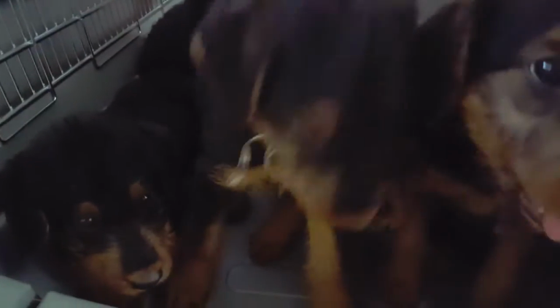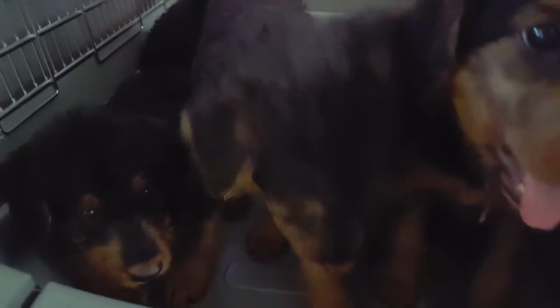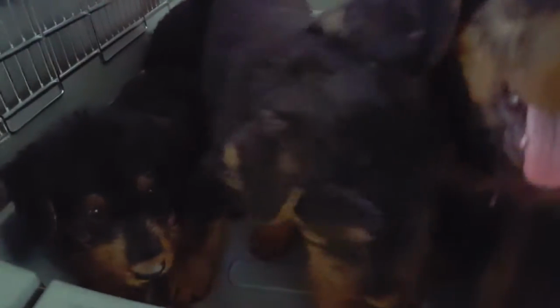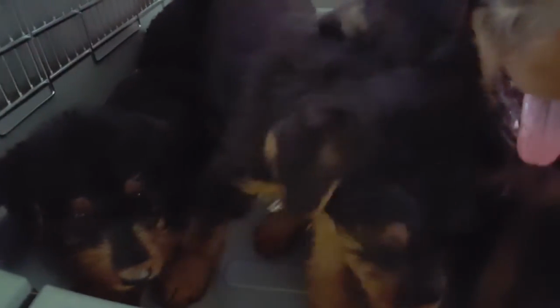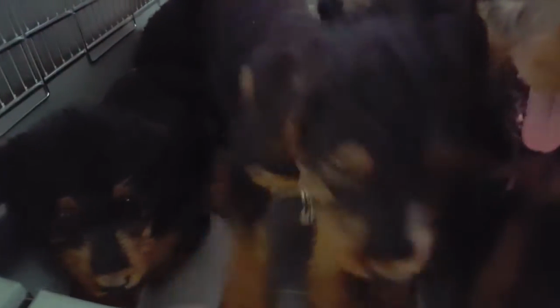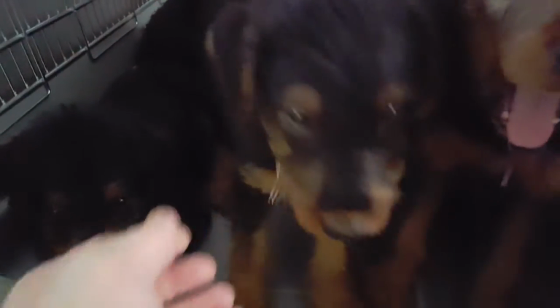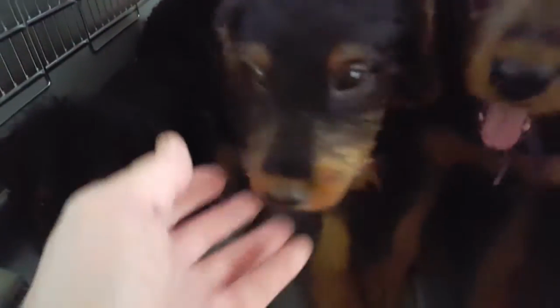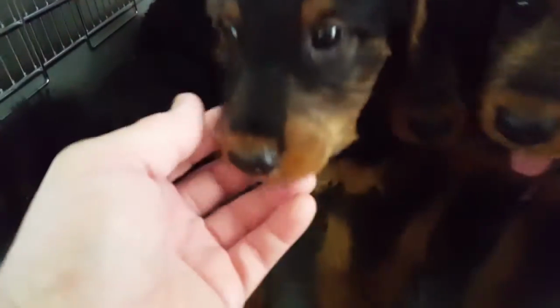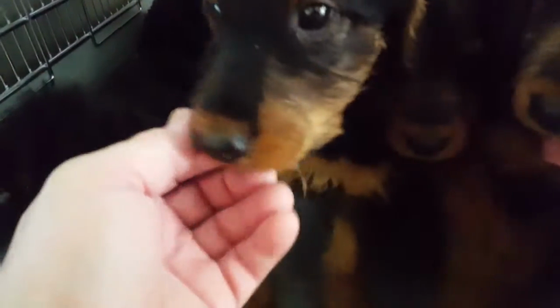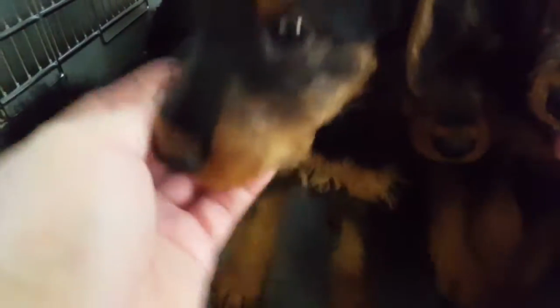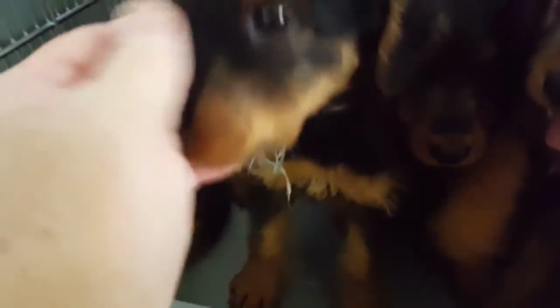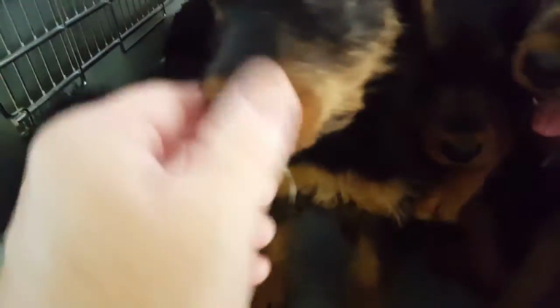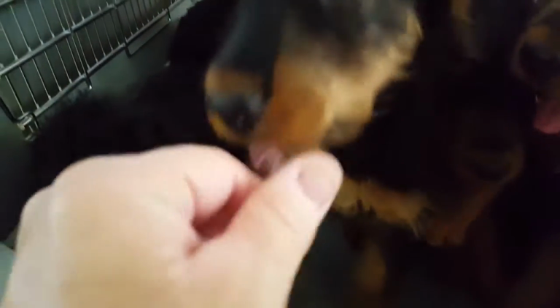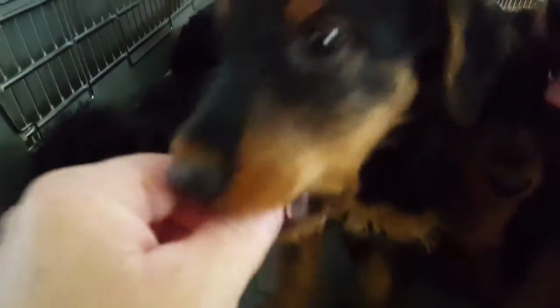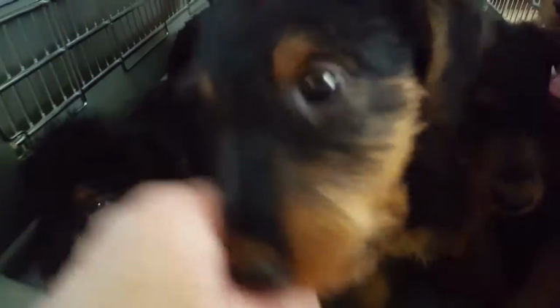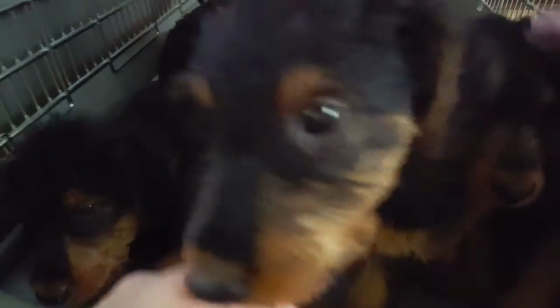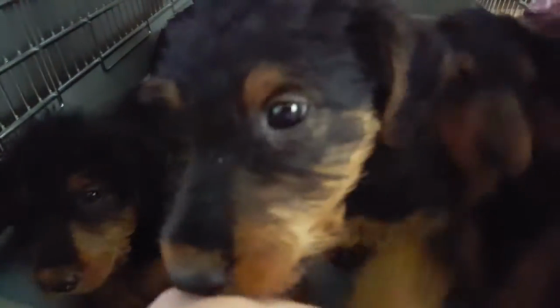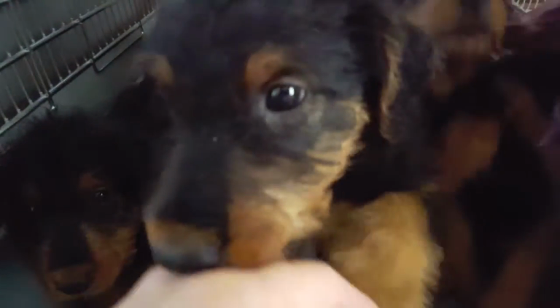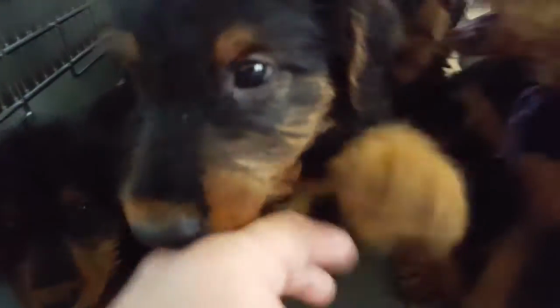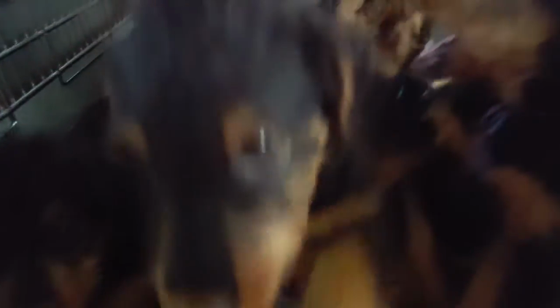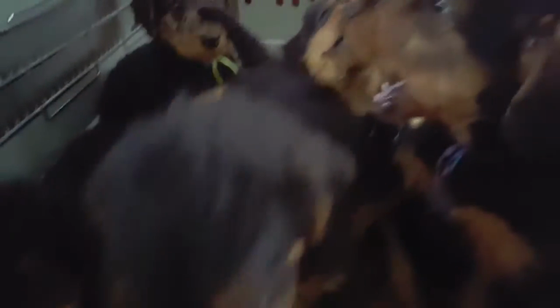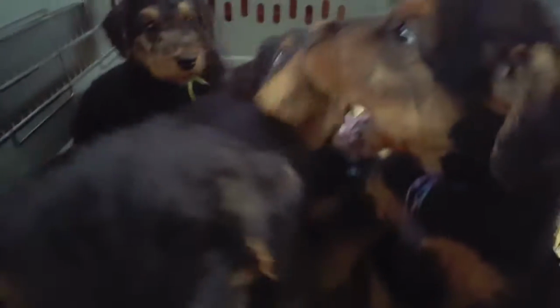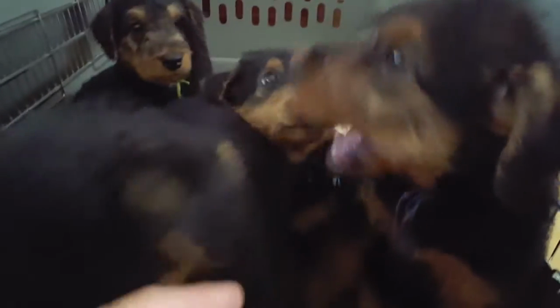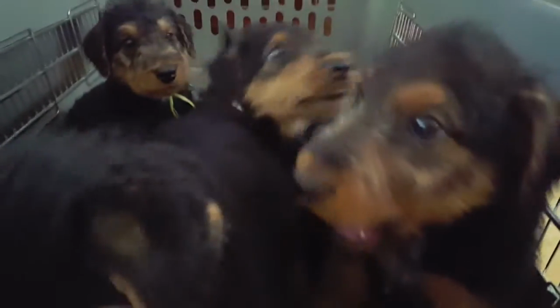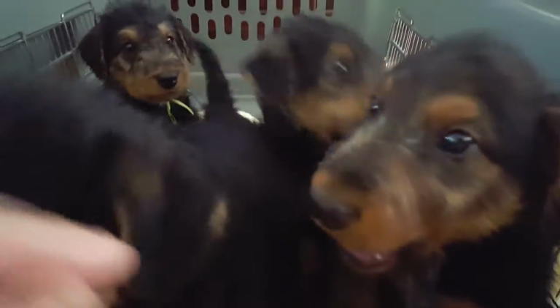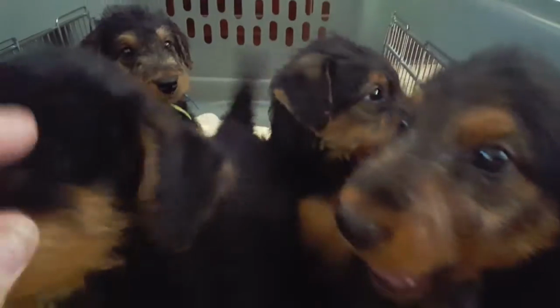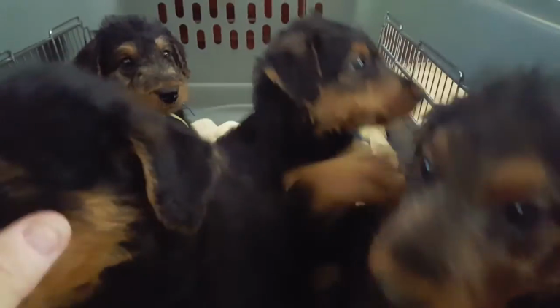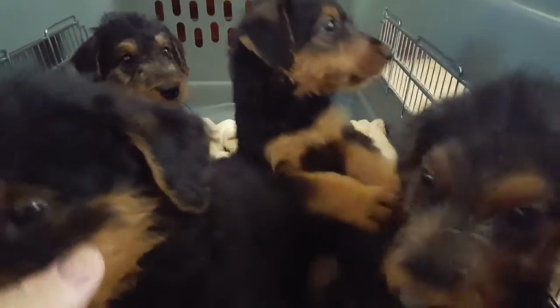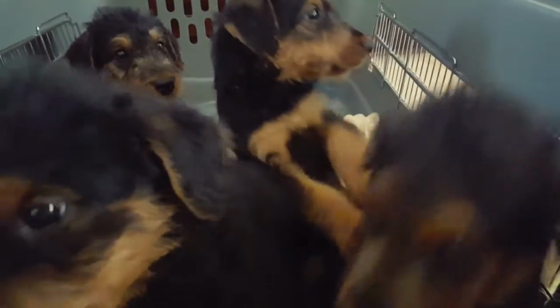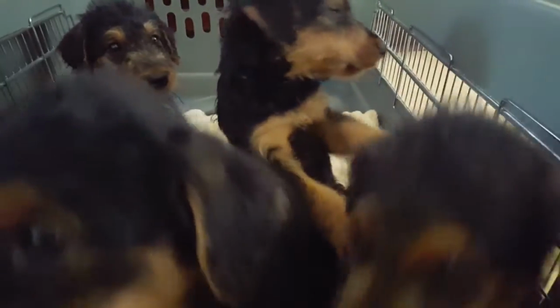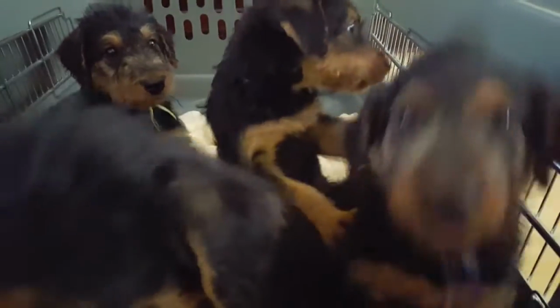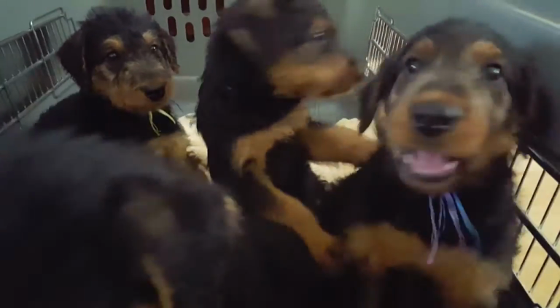Well, hey everybody. Hopefully you can see this. Here go the boys in our great room.